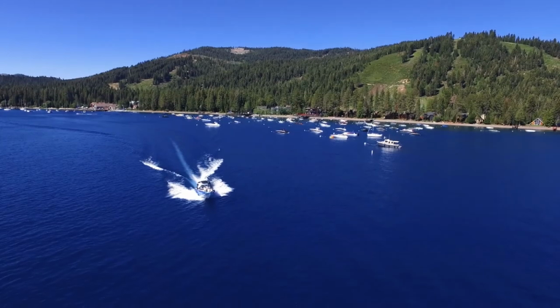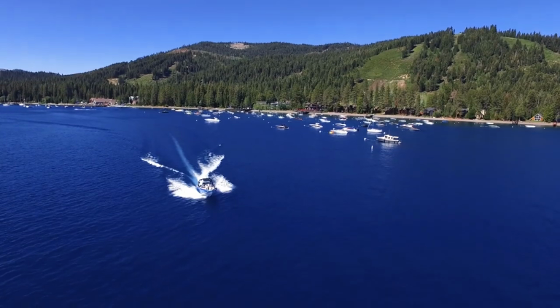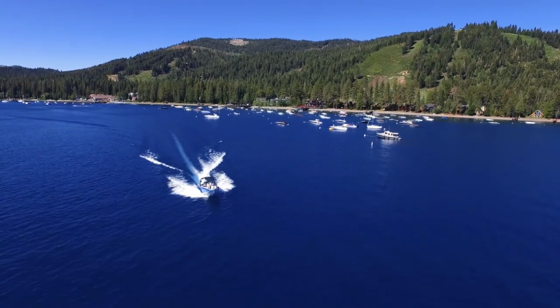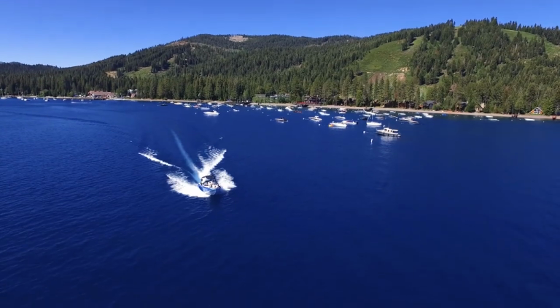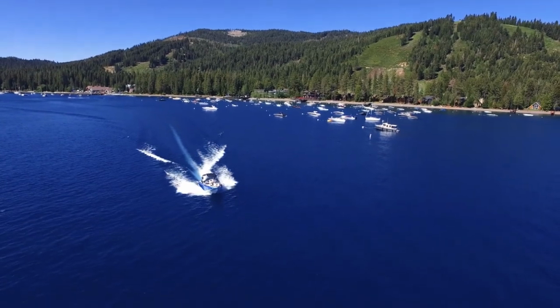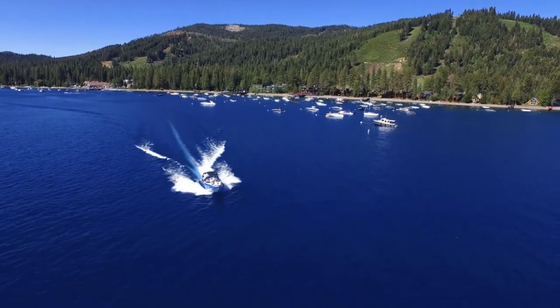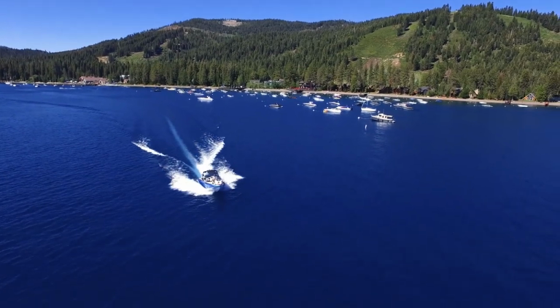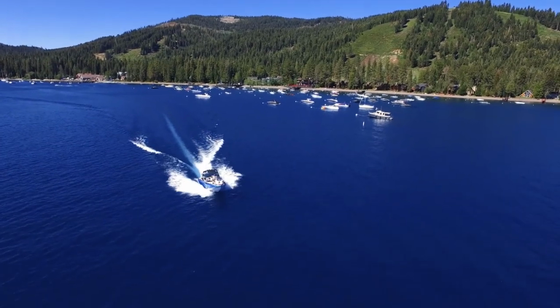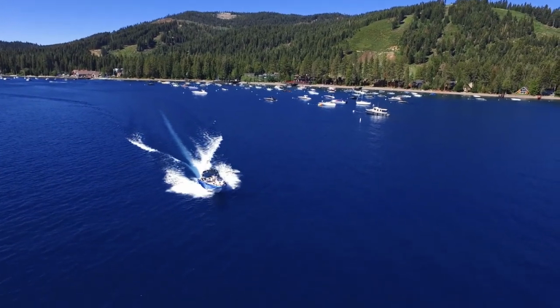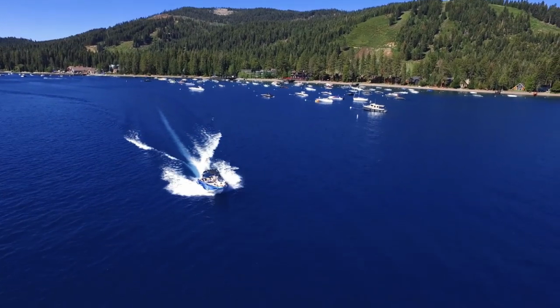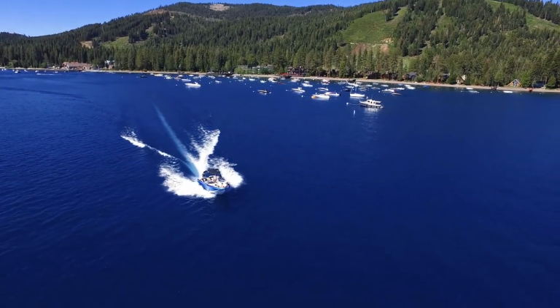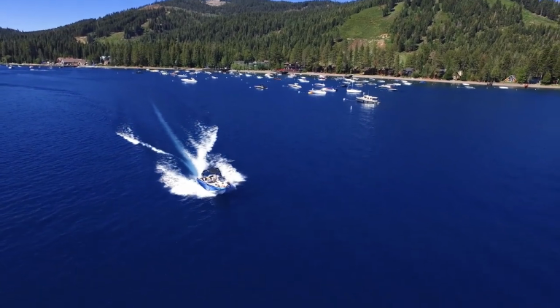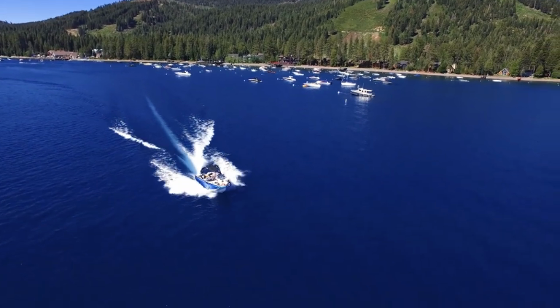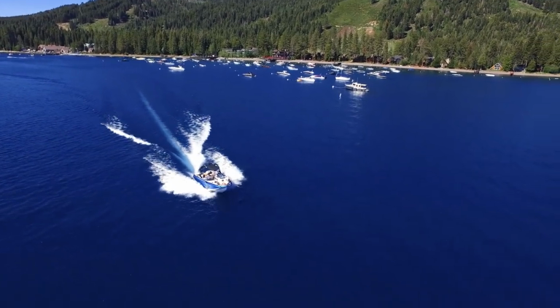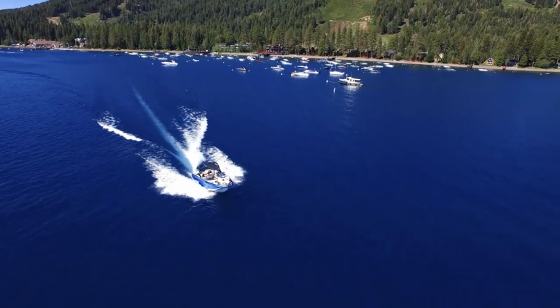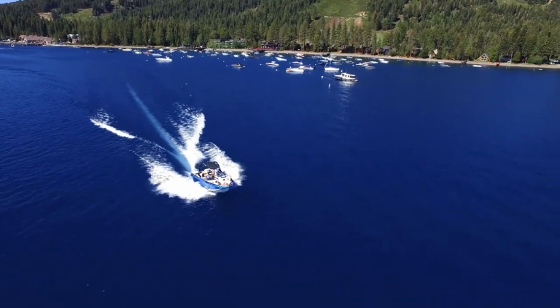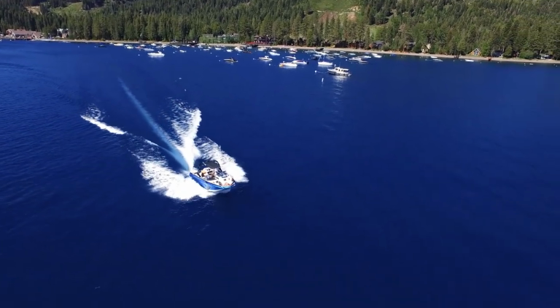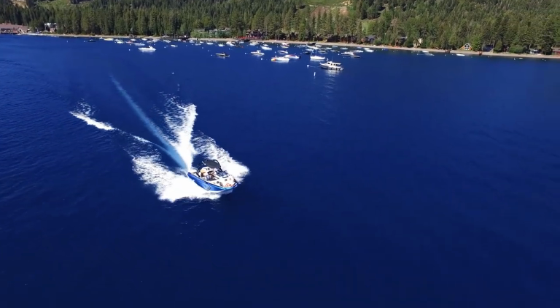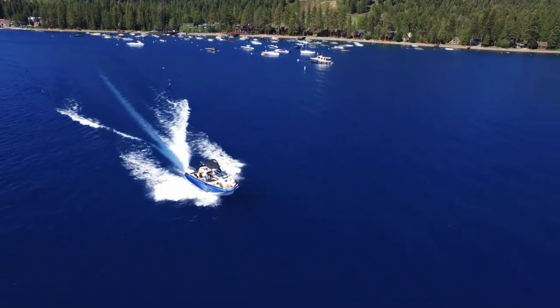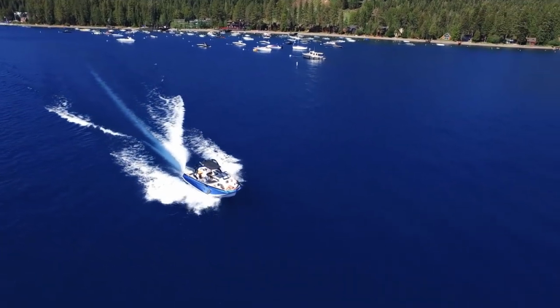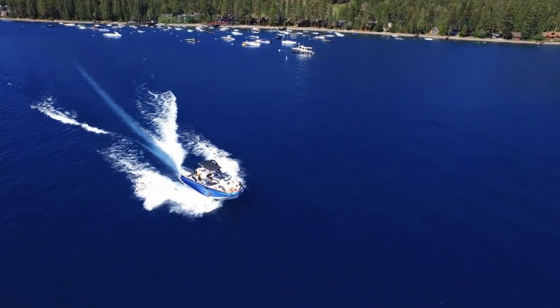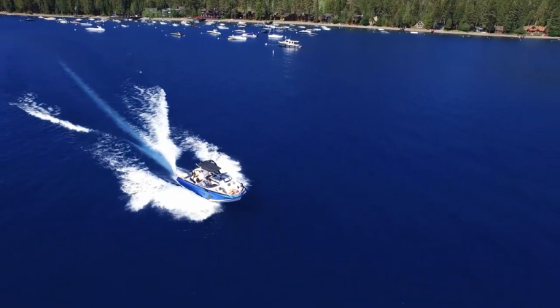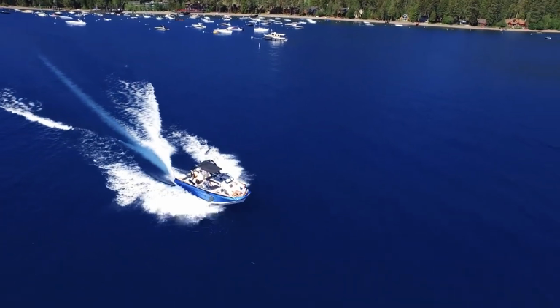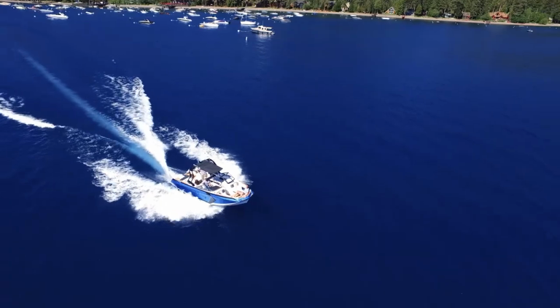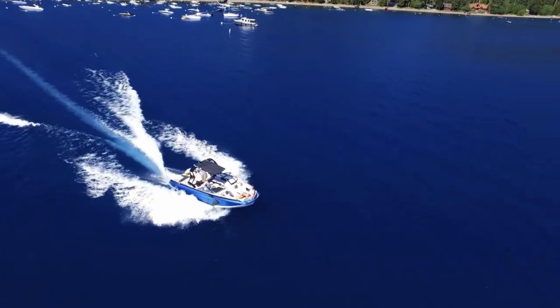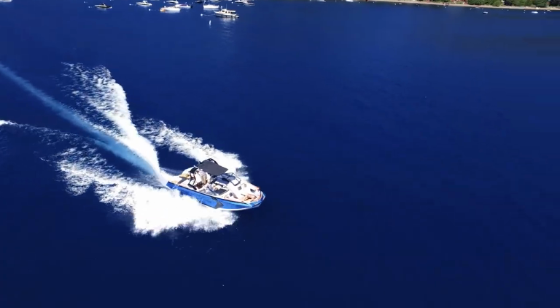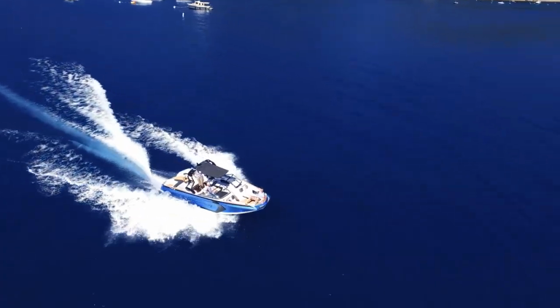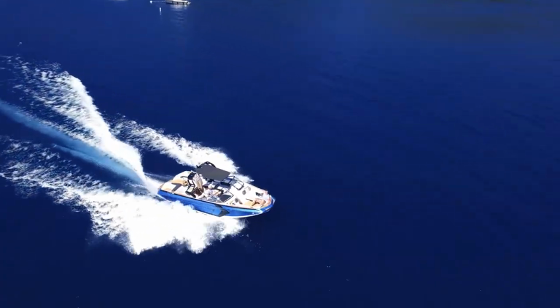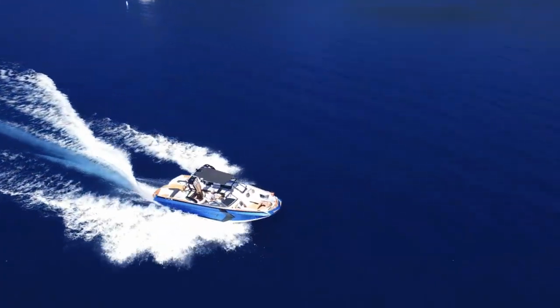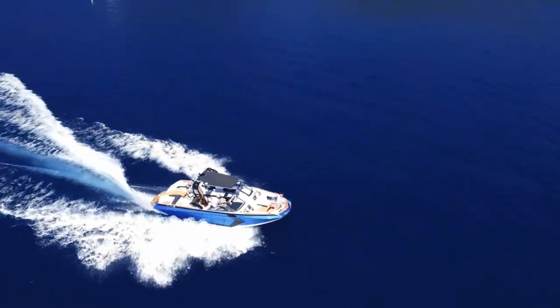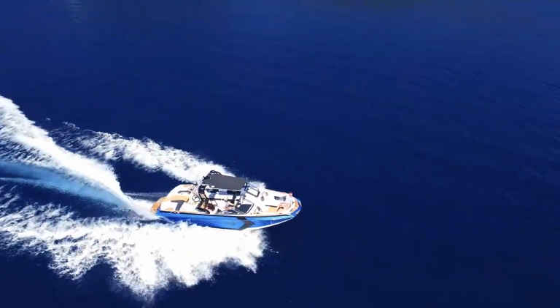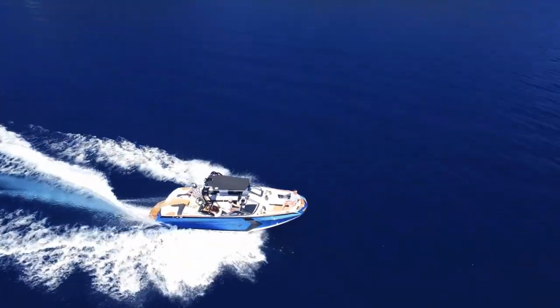Boats on Lake Tahoe are as varied as the stones on its beaches. Let's take a cruise on one of the sportier models.